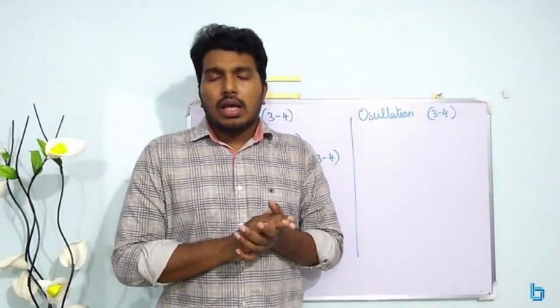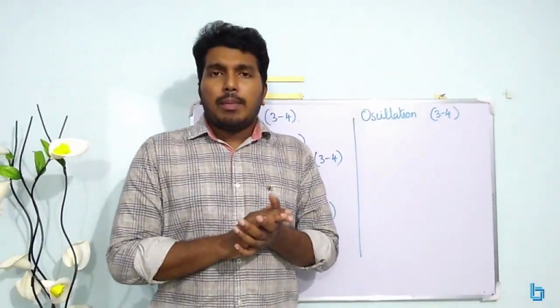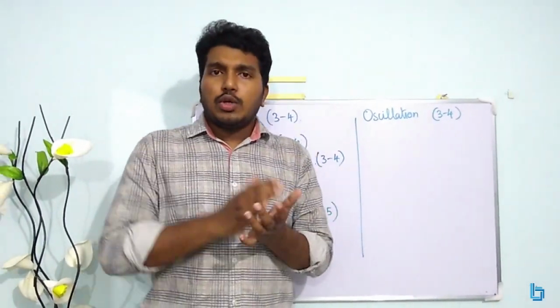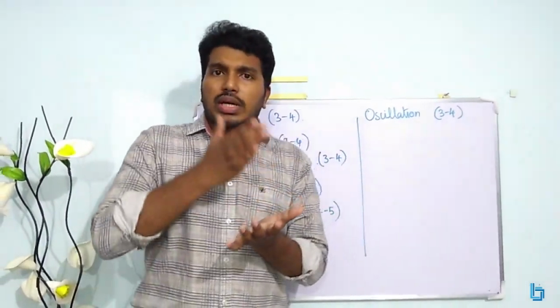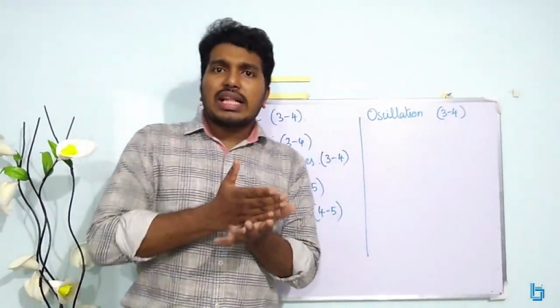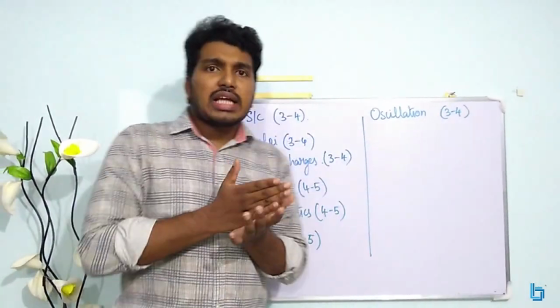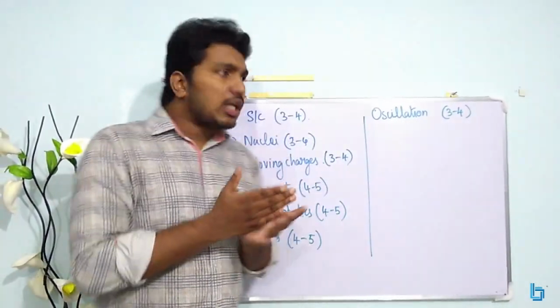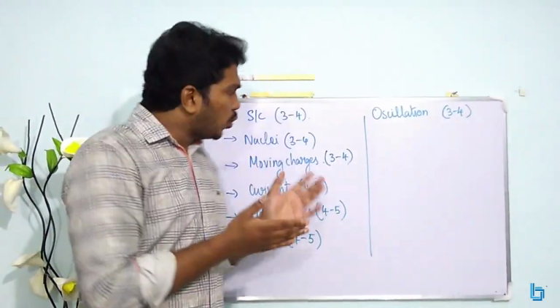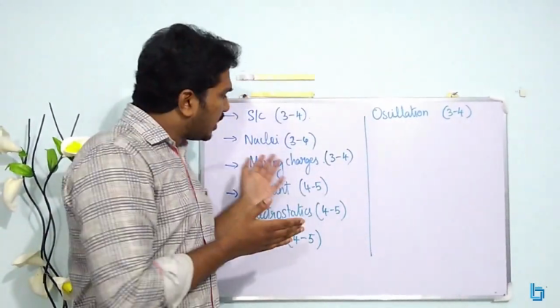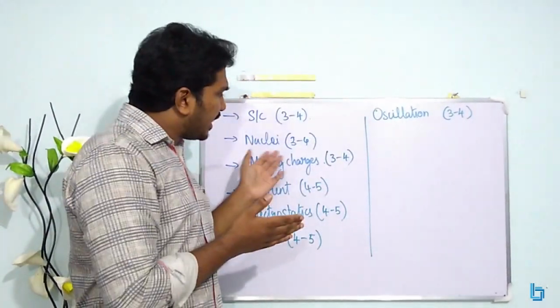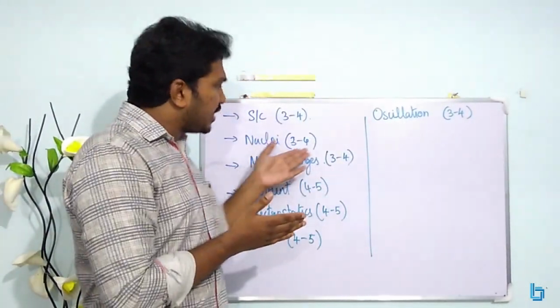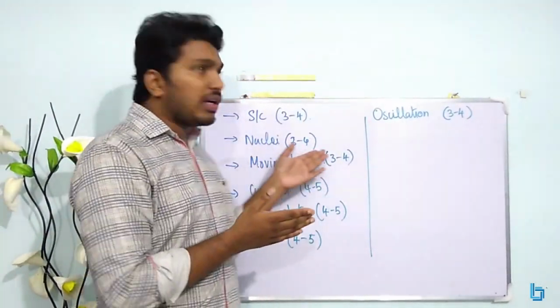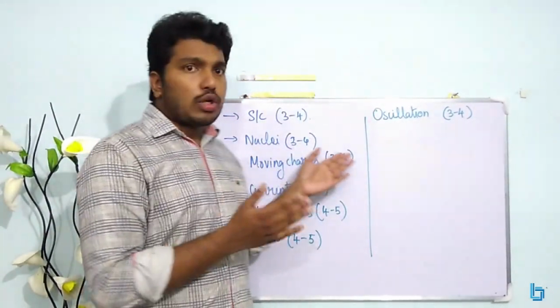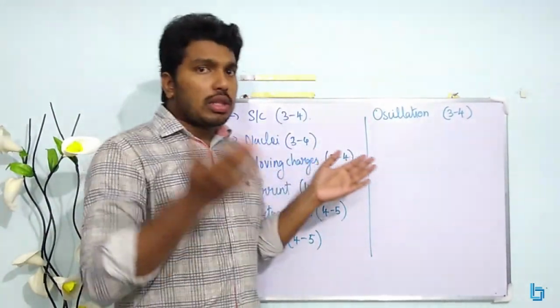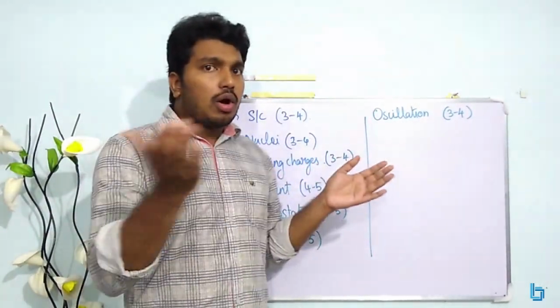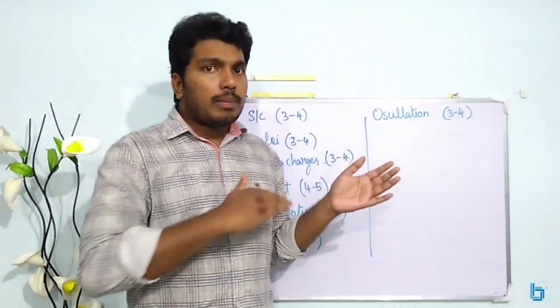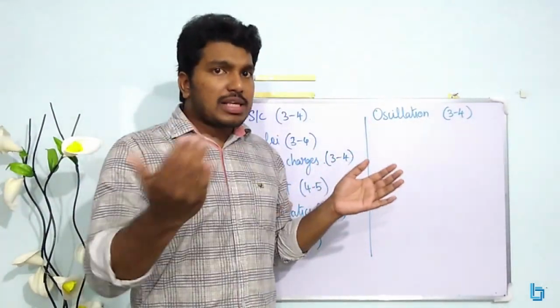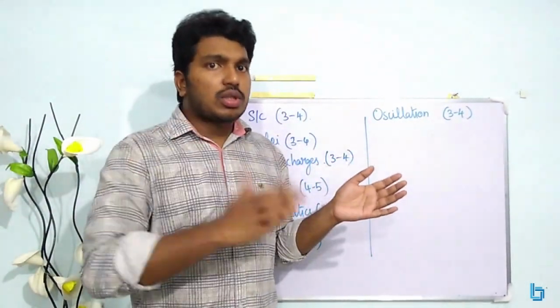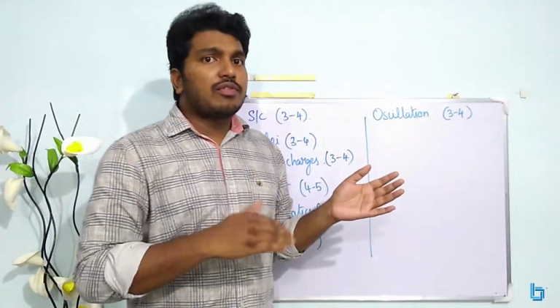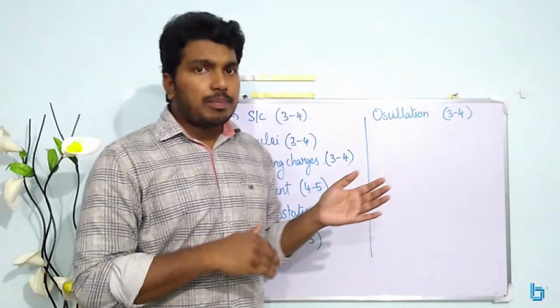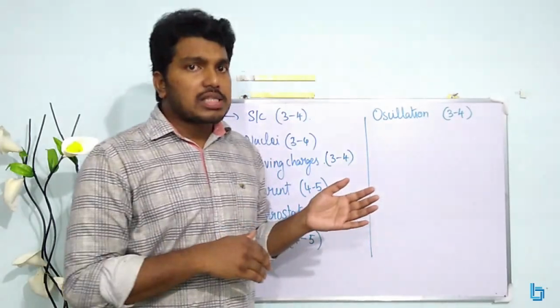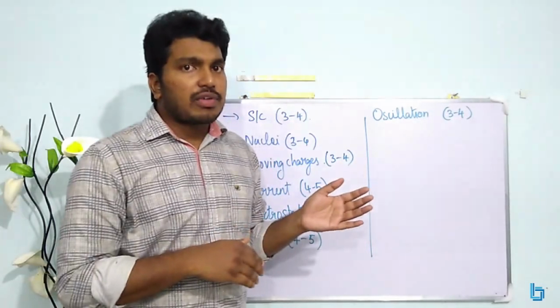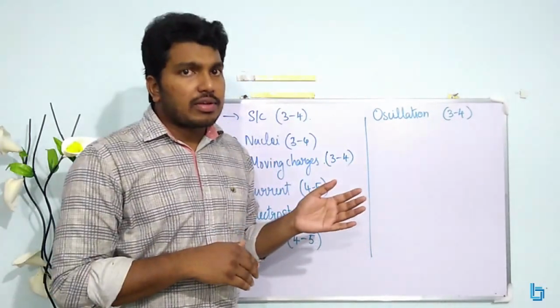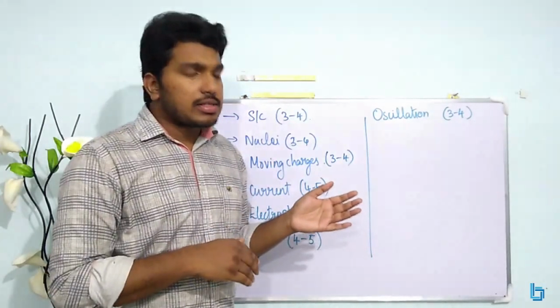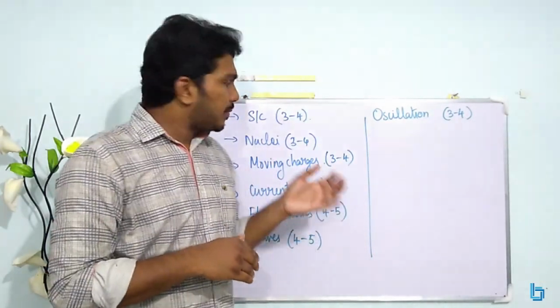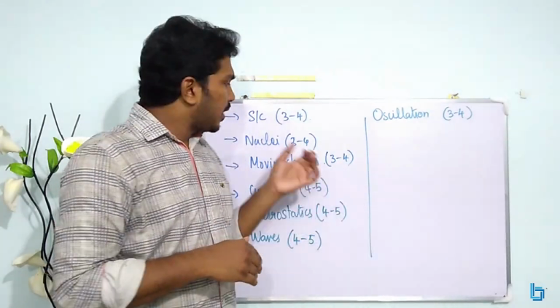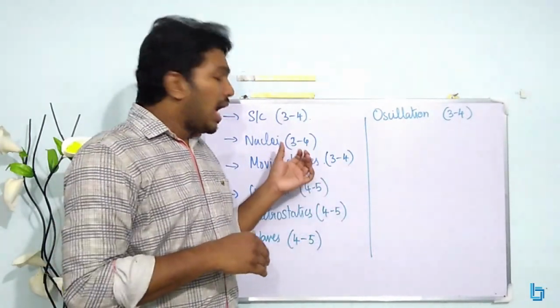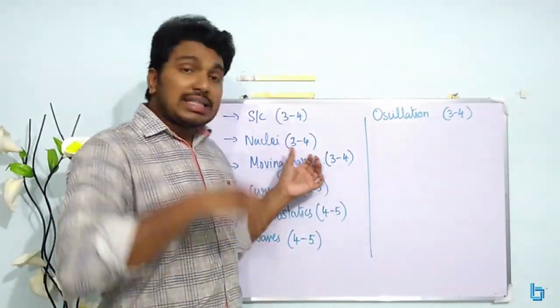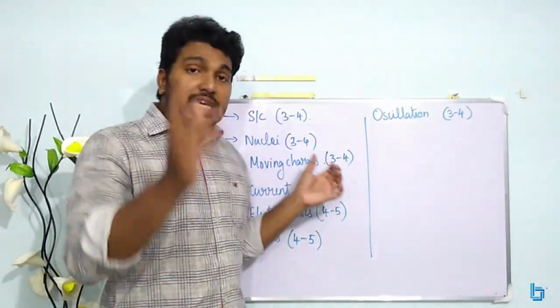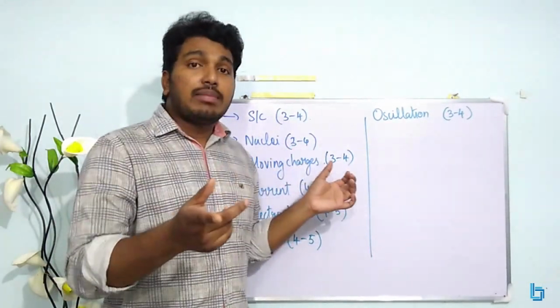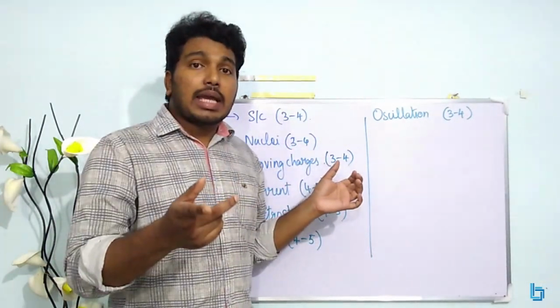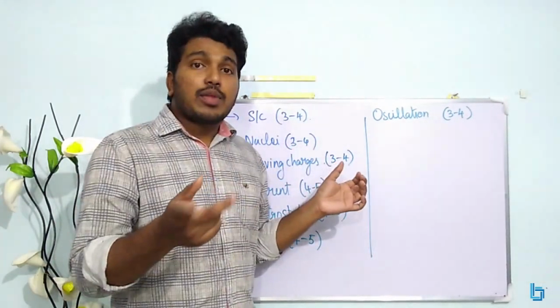I had a weightage based on the past 5 years. At the same time, let me explain the important chapters.